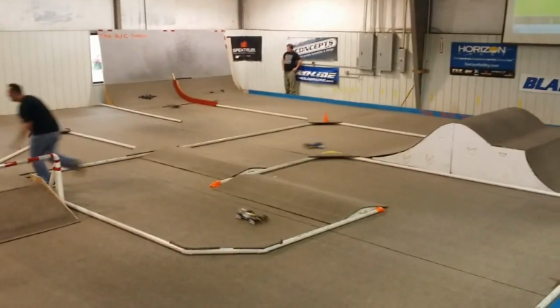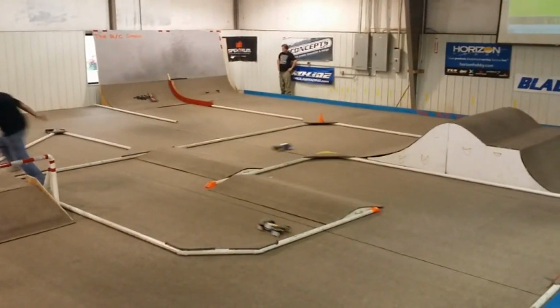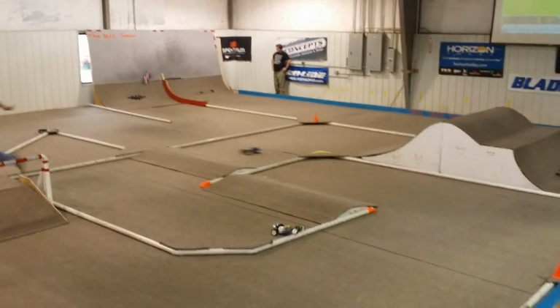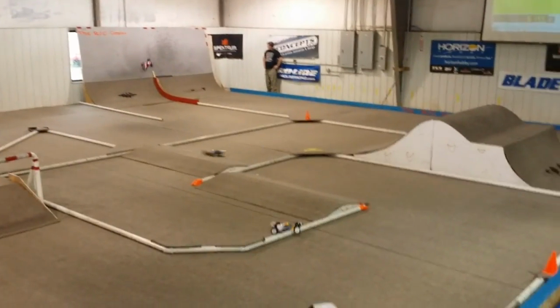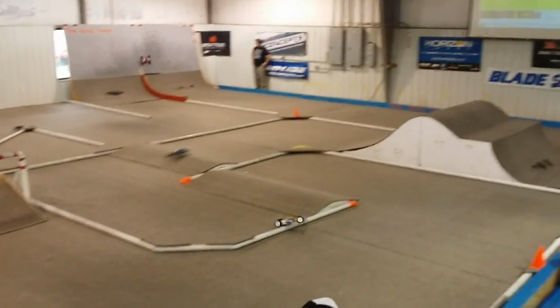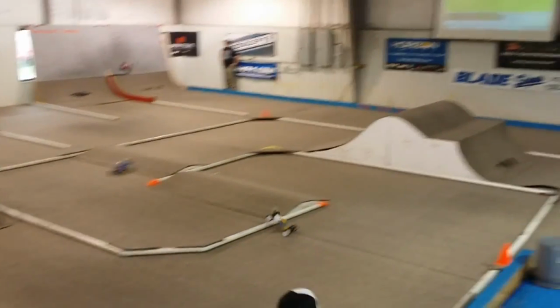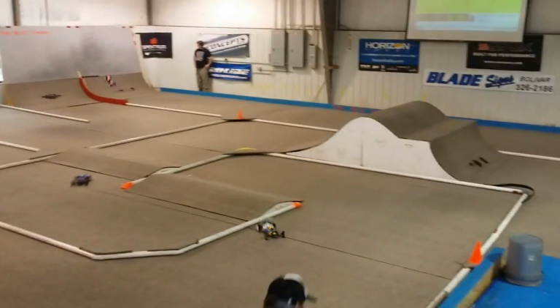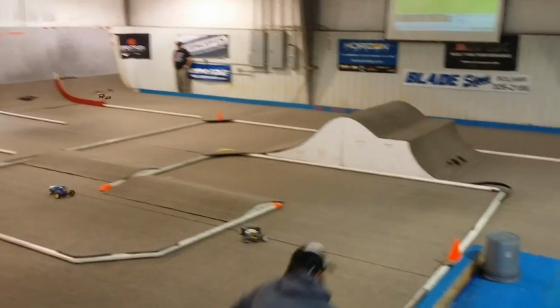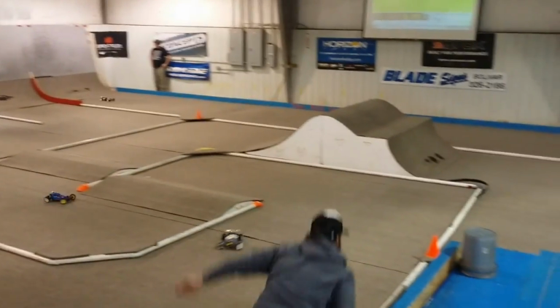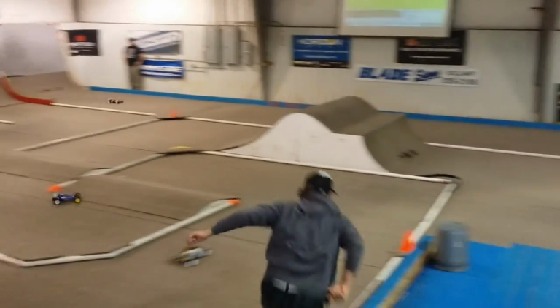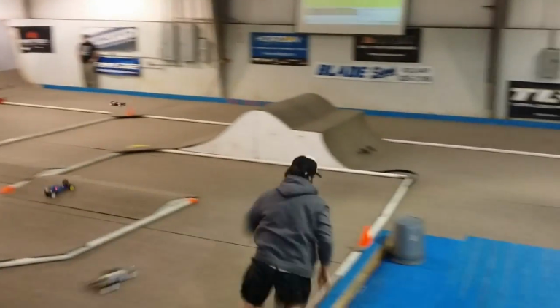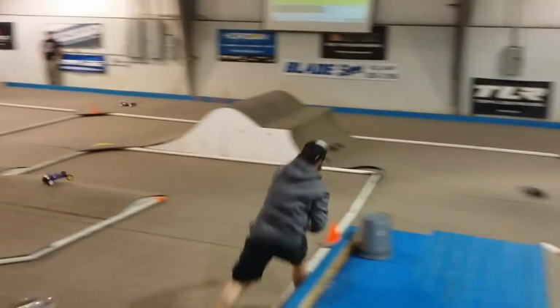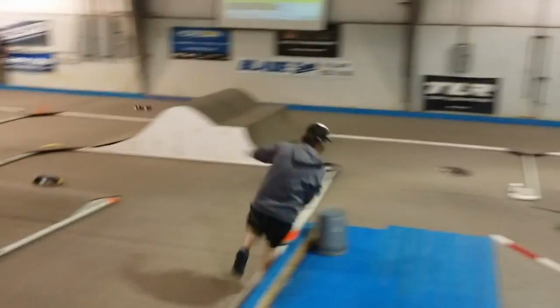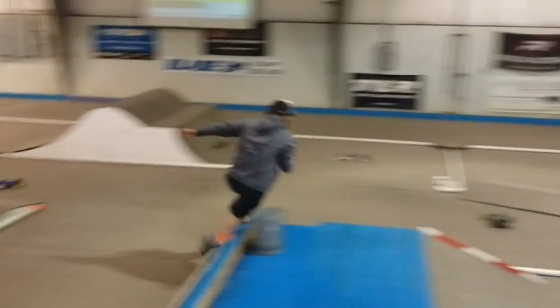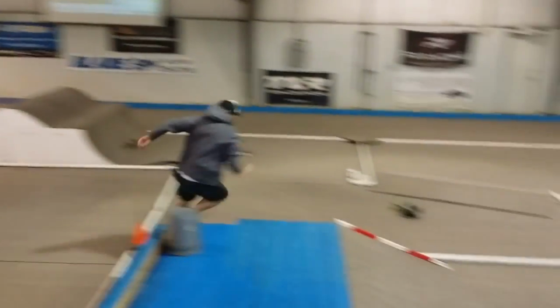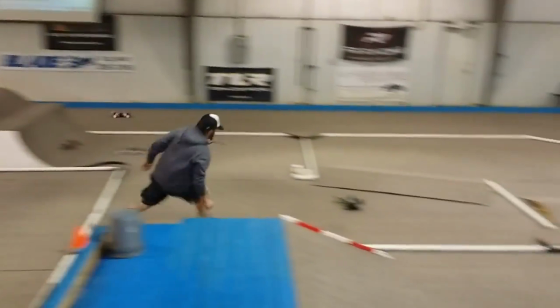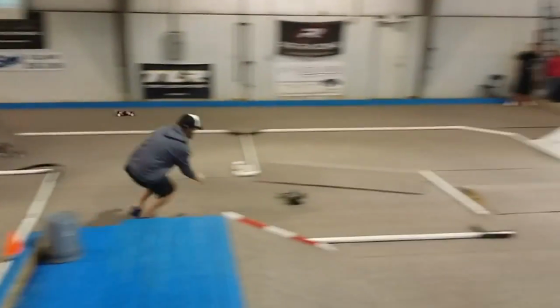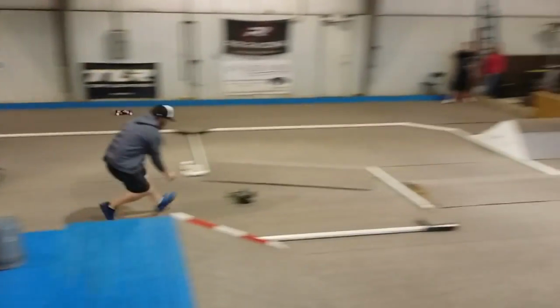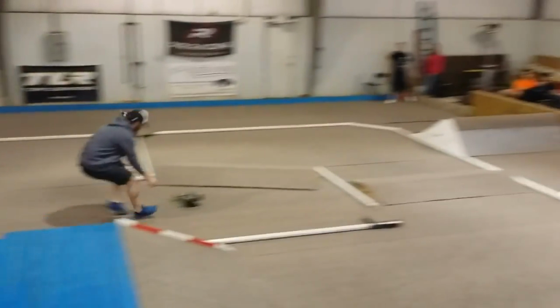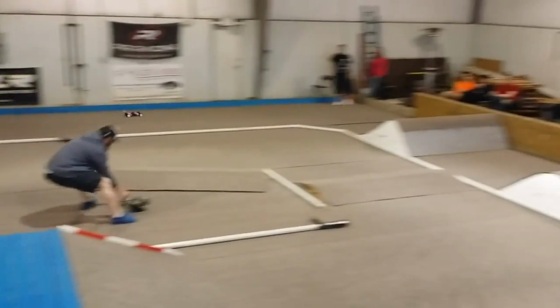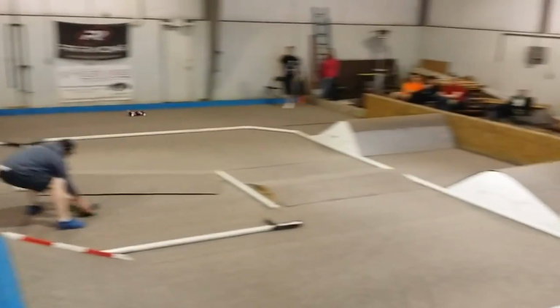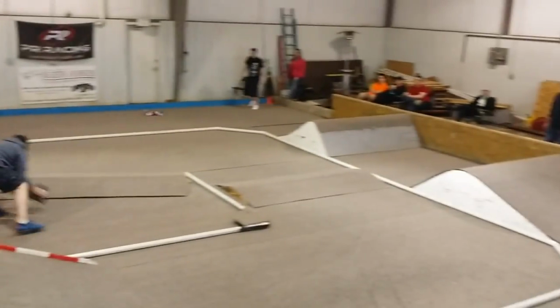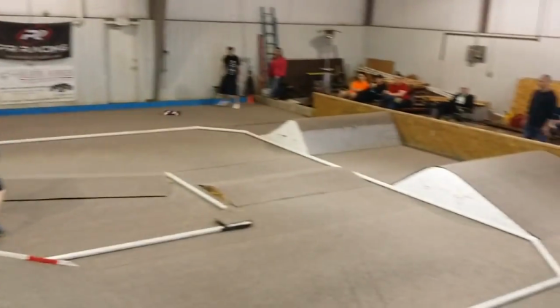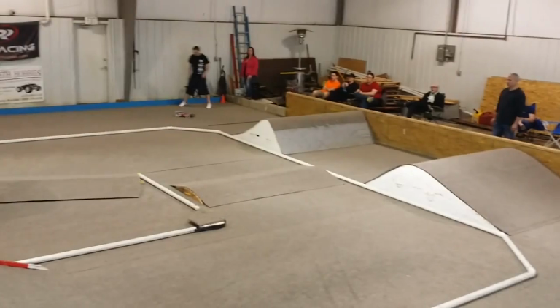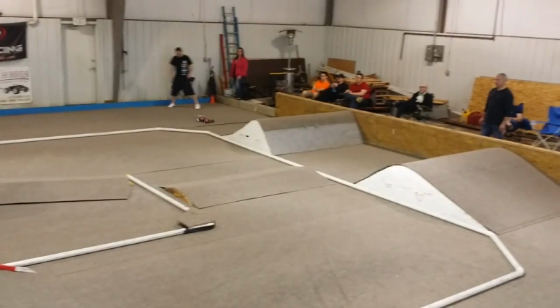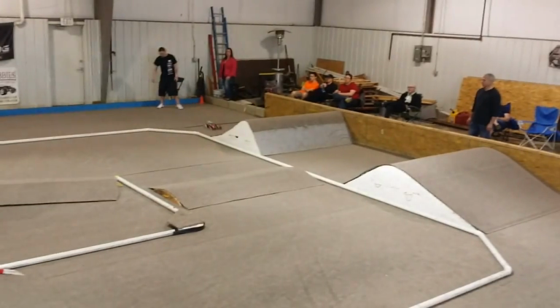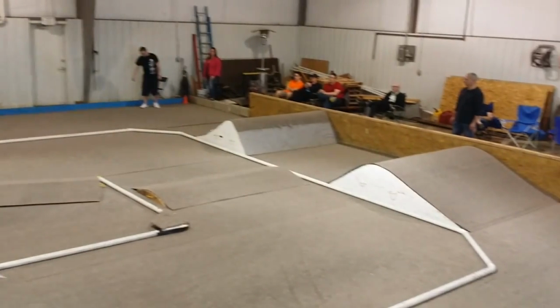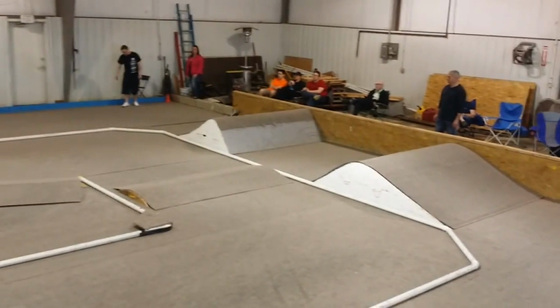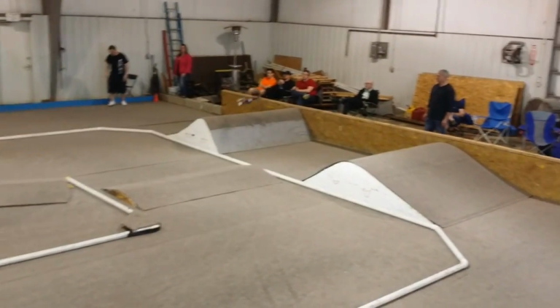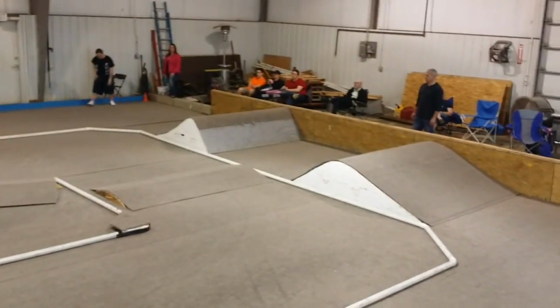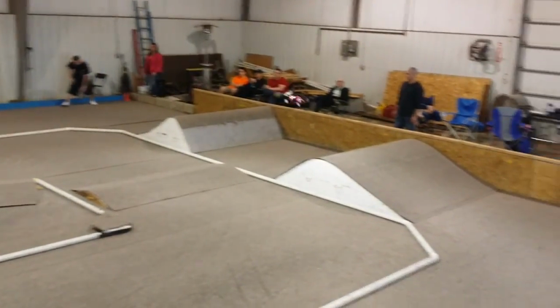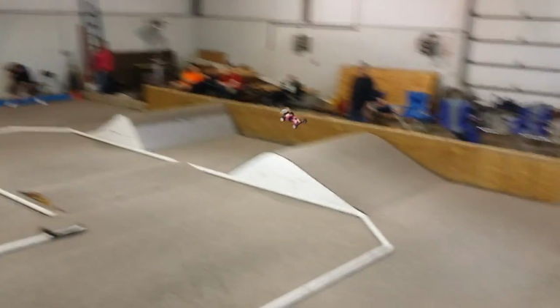Look at that. Look at that. Didn't go fast to do that, did you?